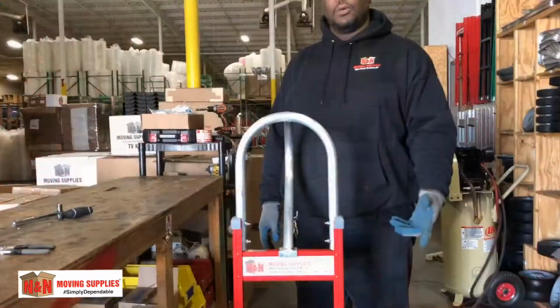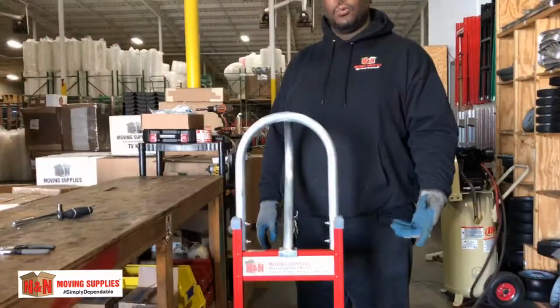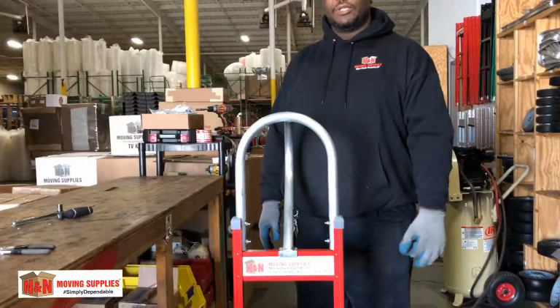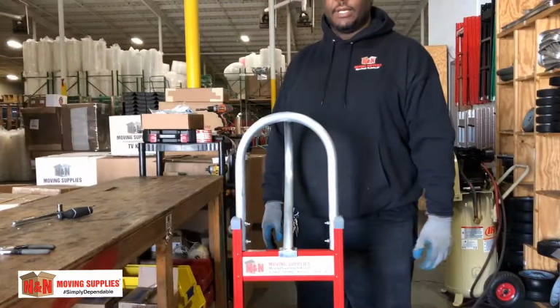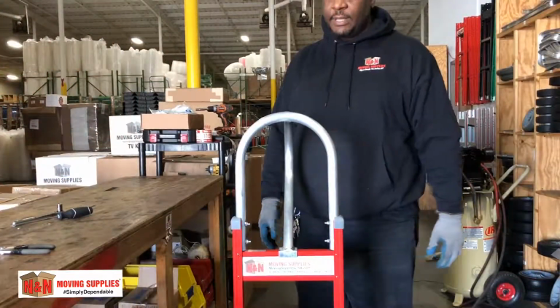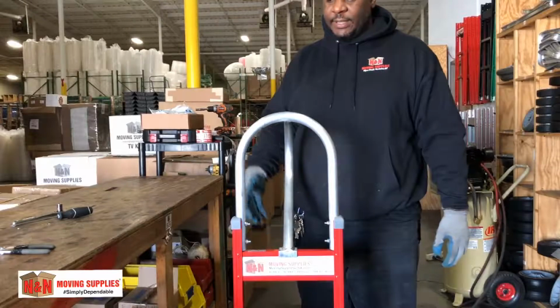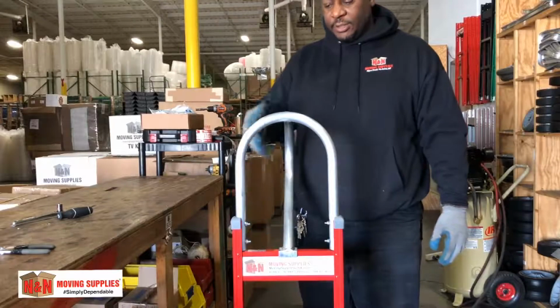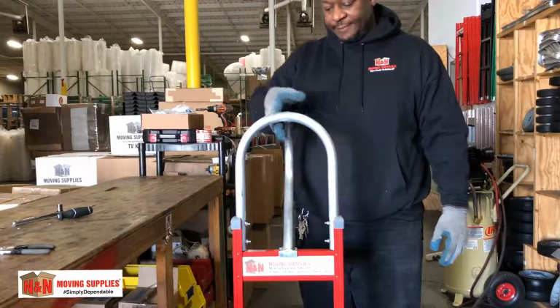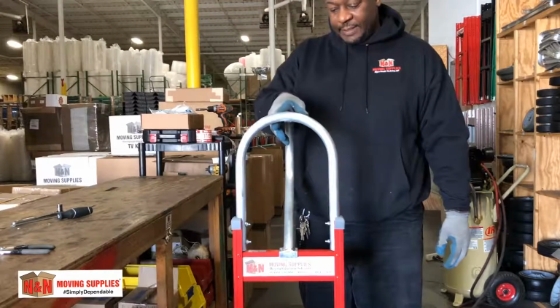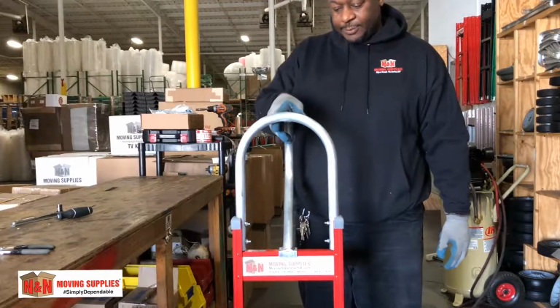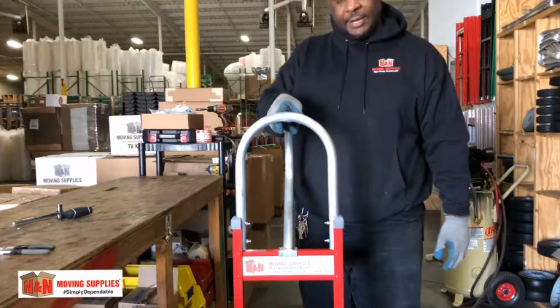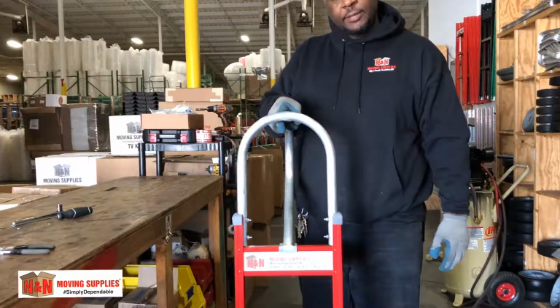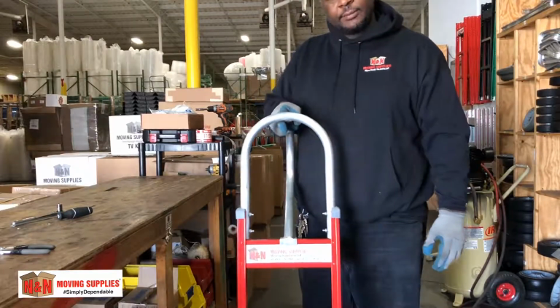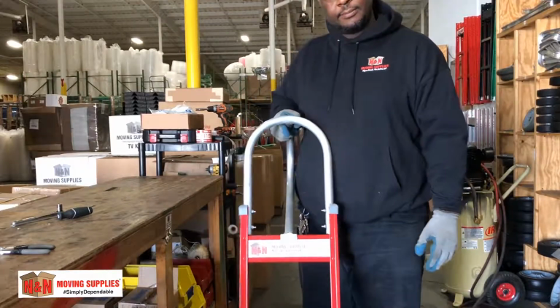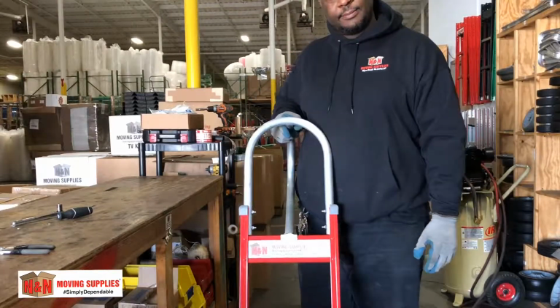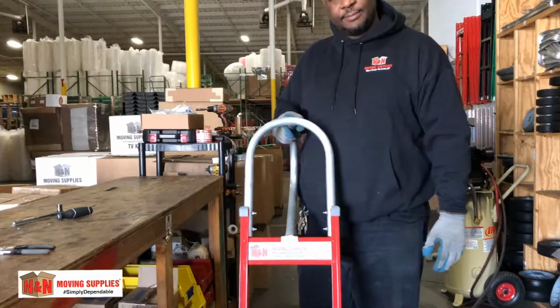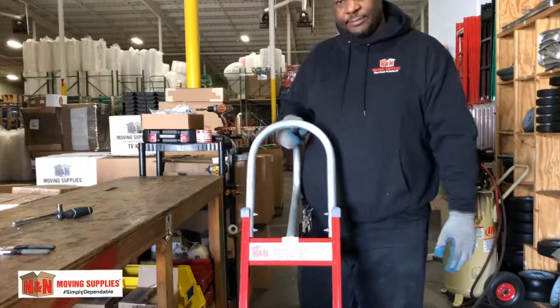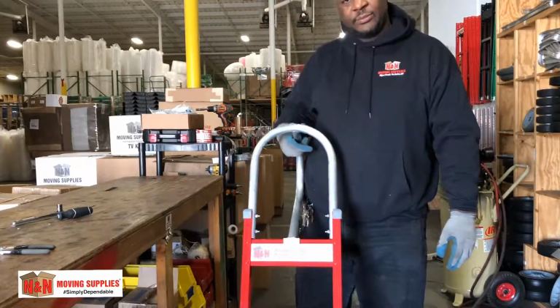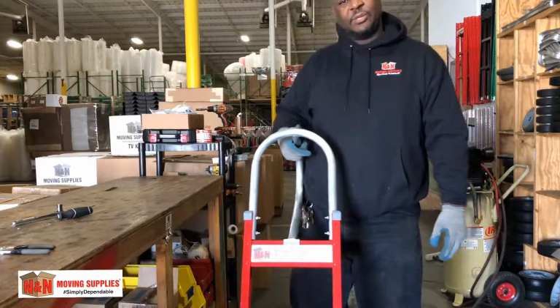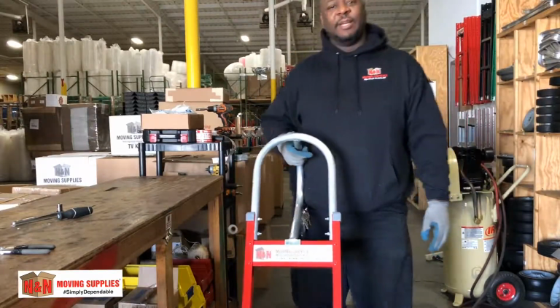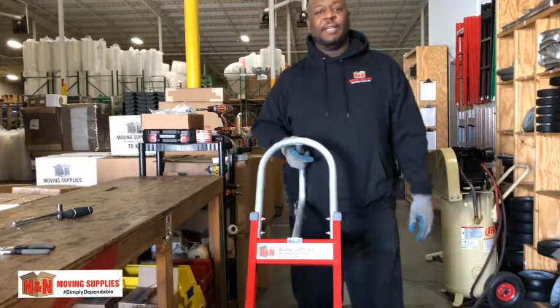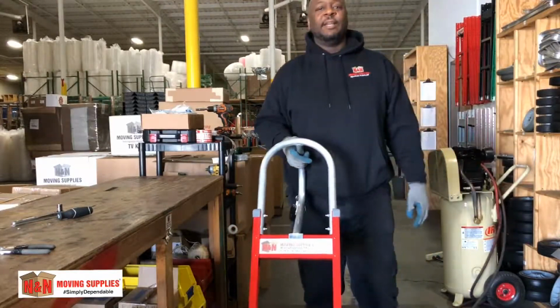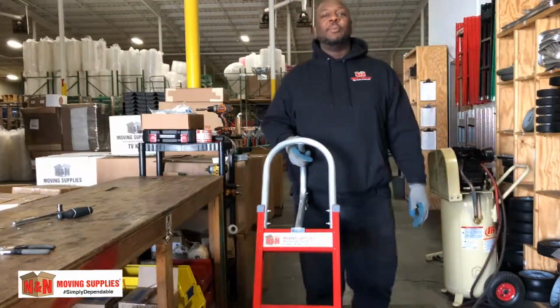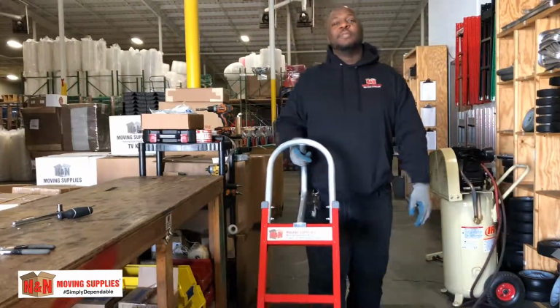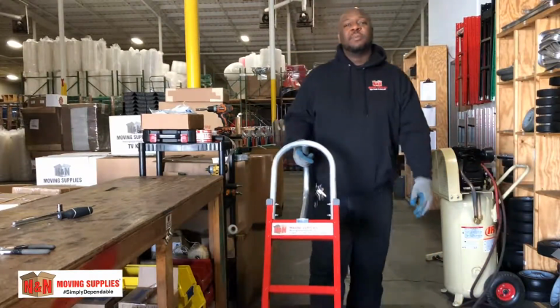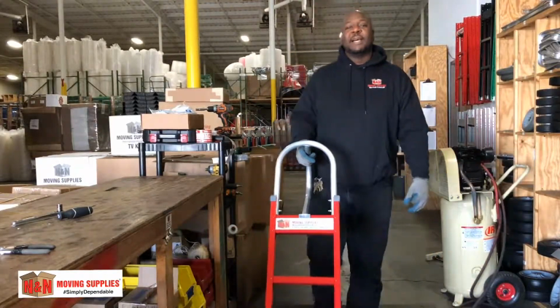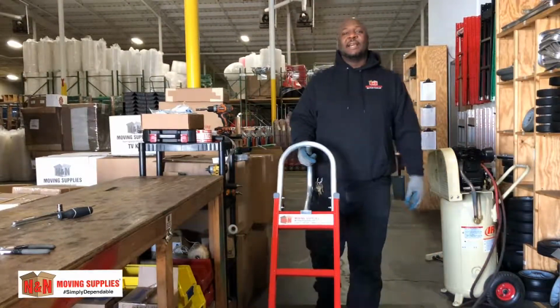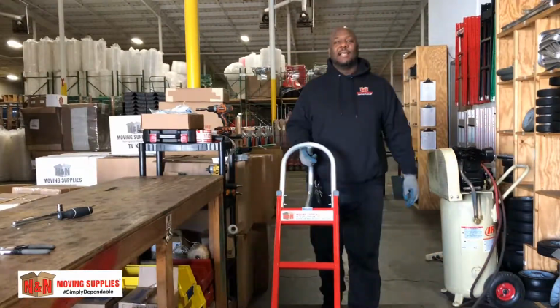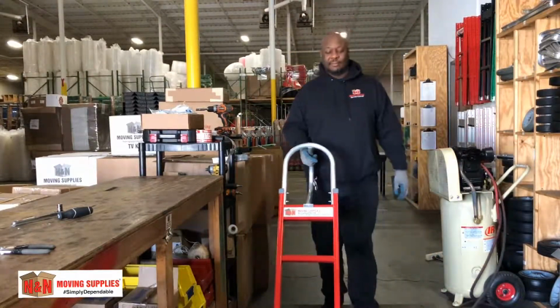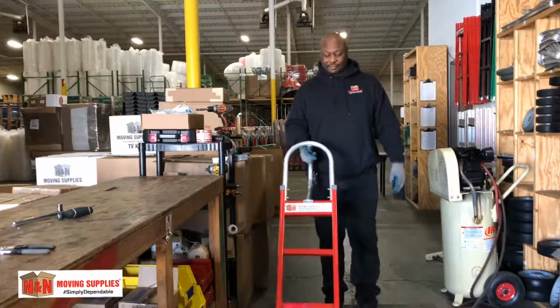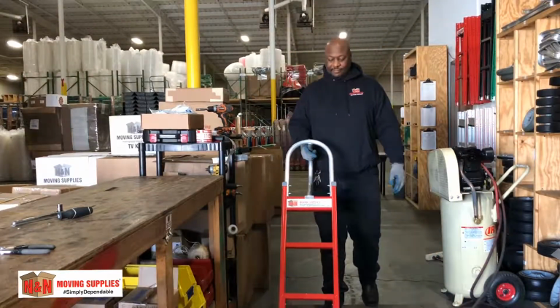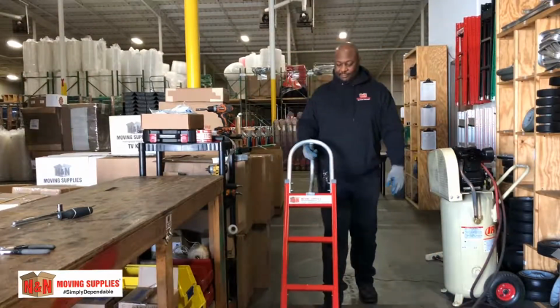Once you're done, this is your finished product — the N&M Movie Supply dolly.